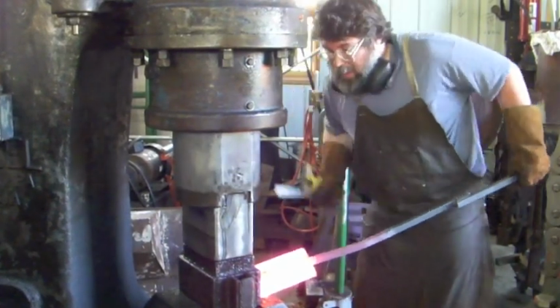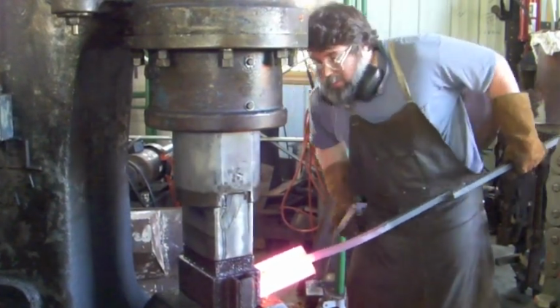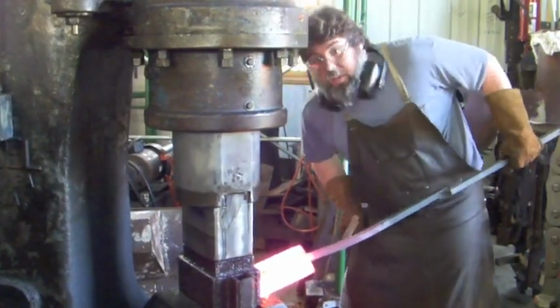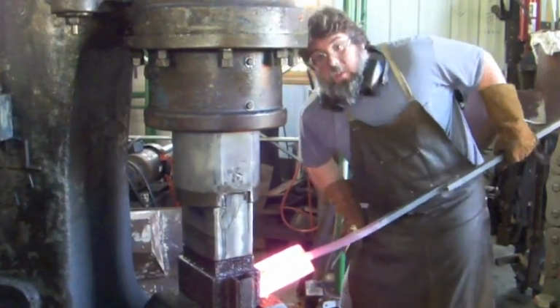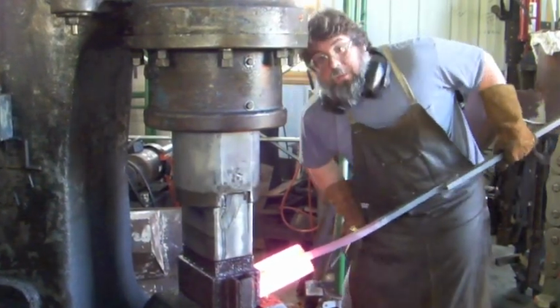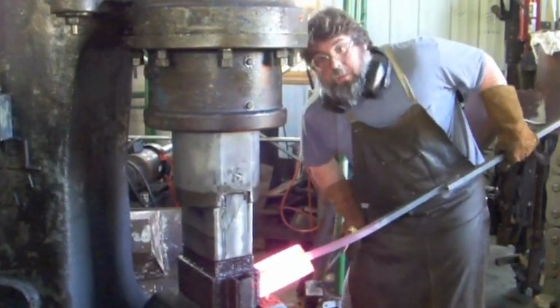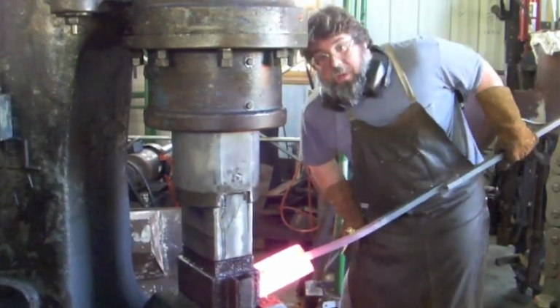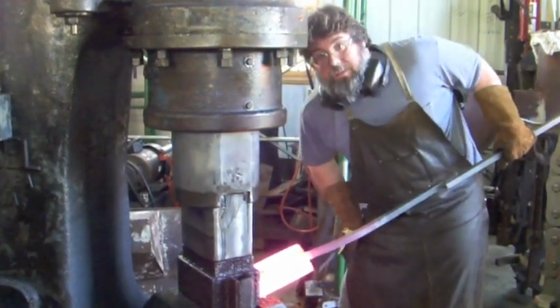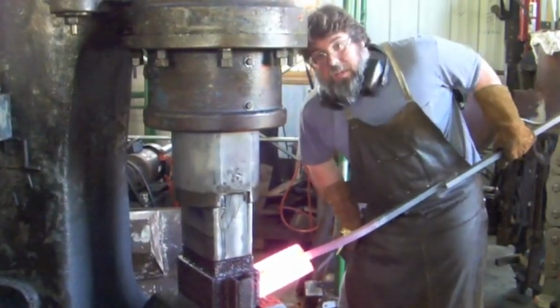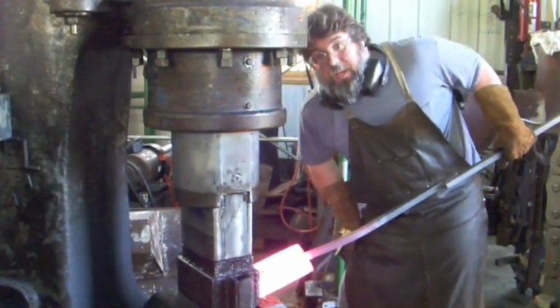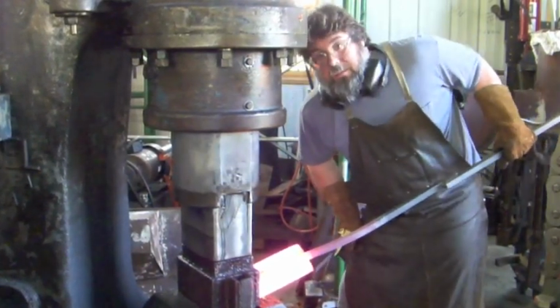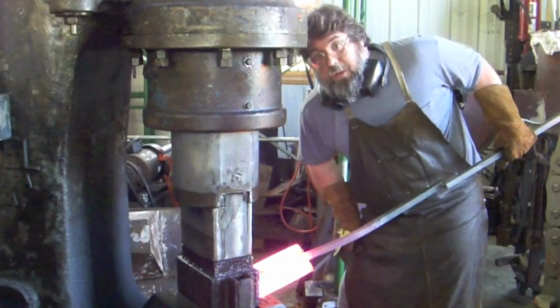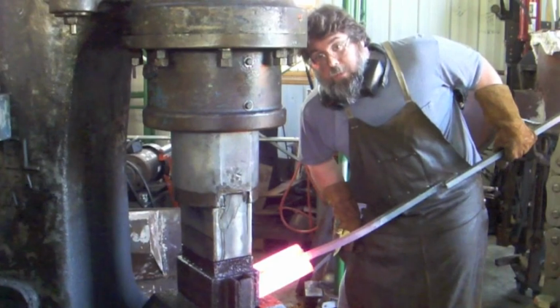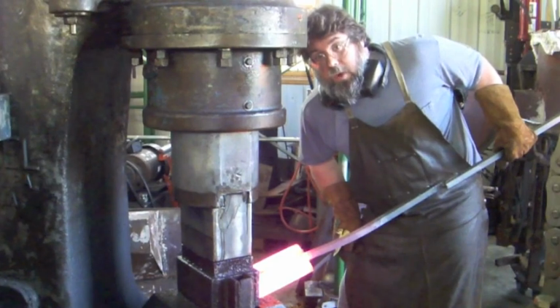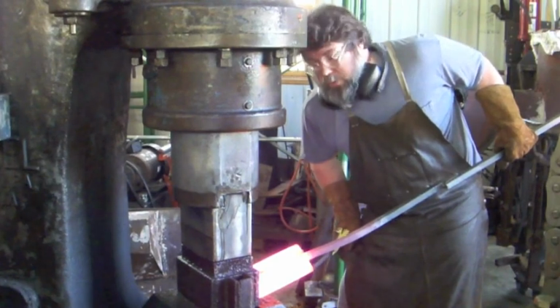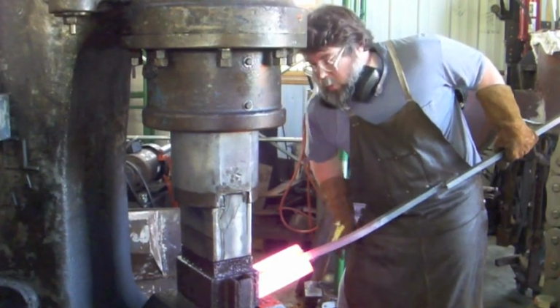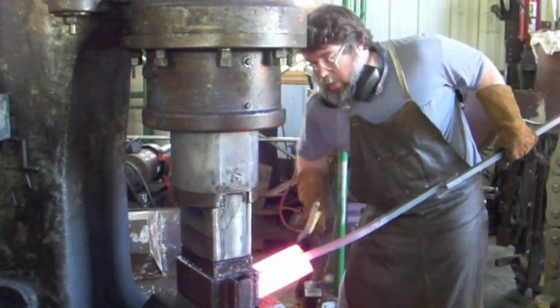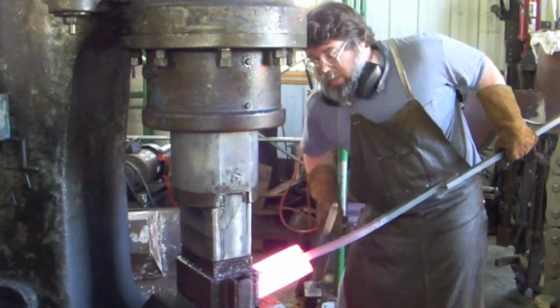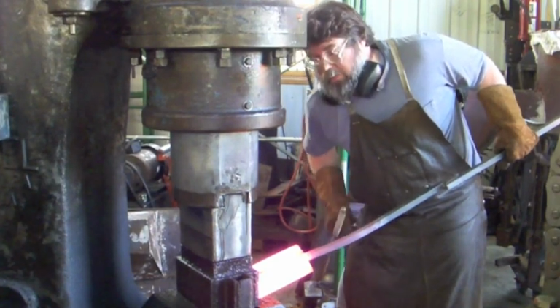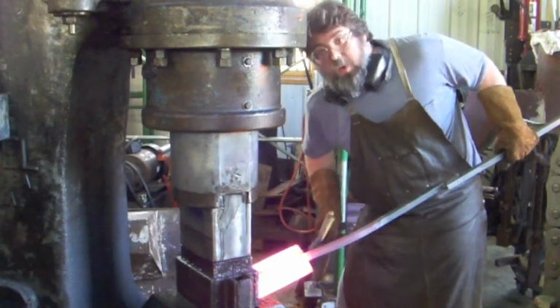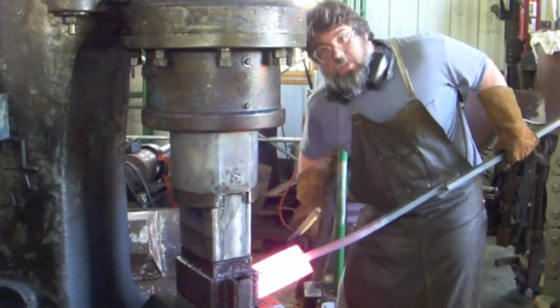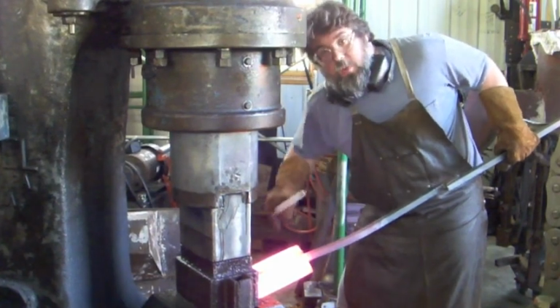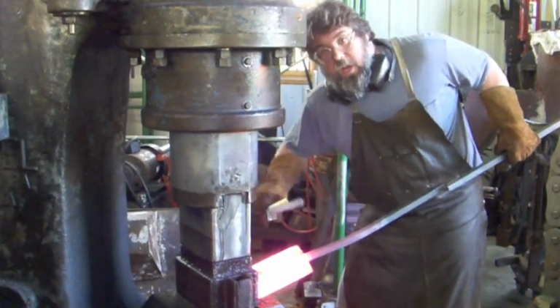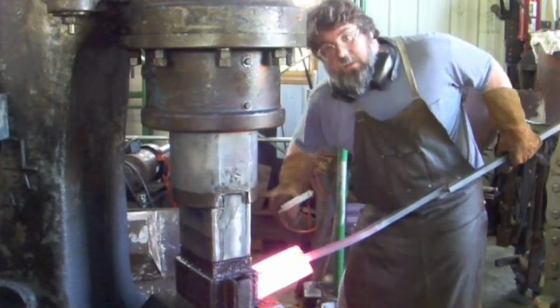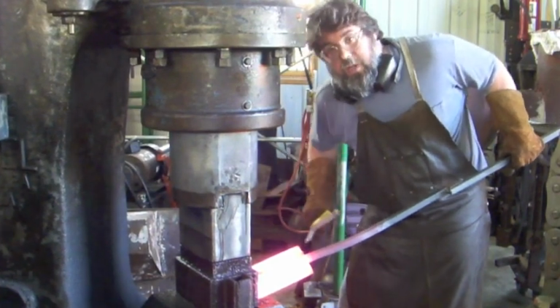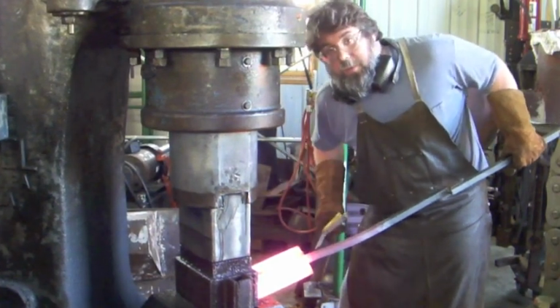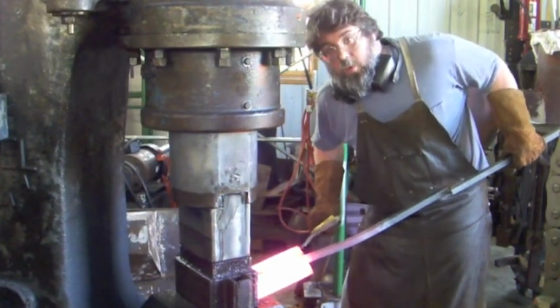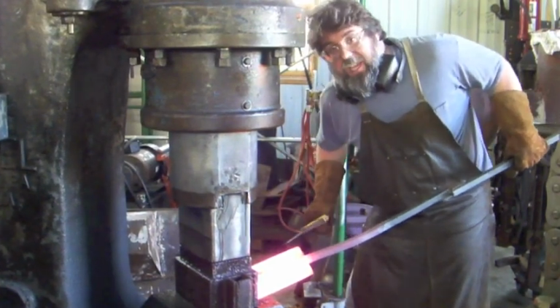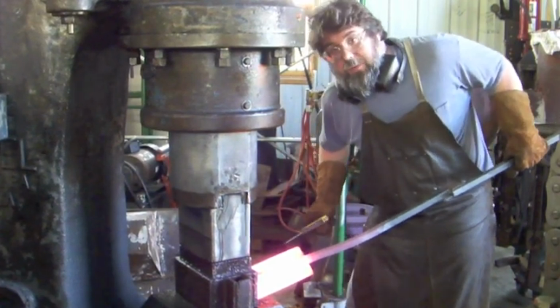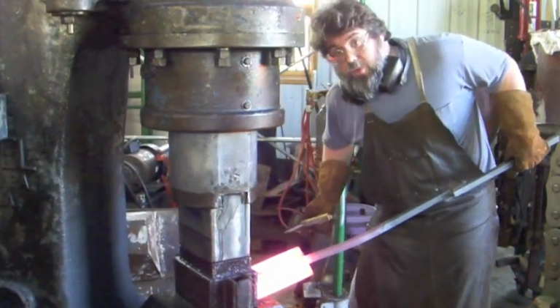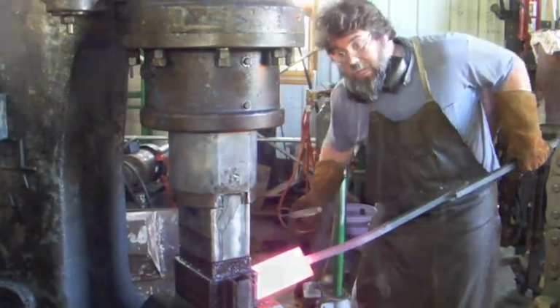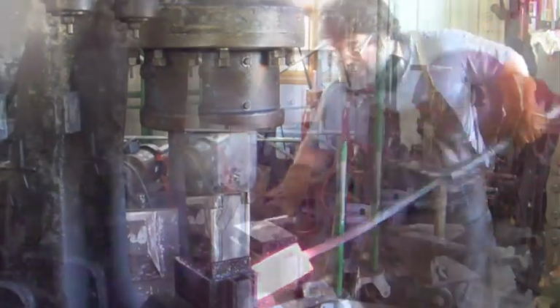So that went from about 4 inches square down to 3-inch square. Now I'm going to reheat and do it again.